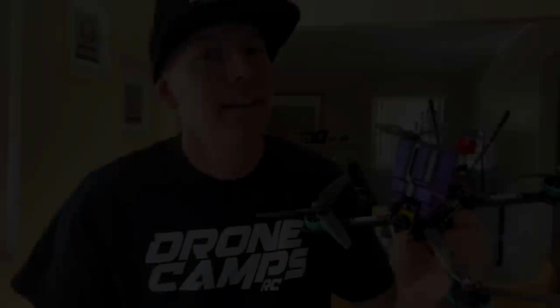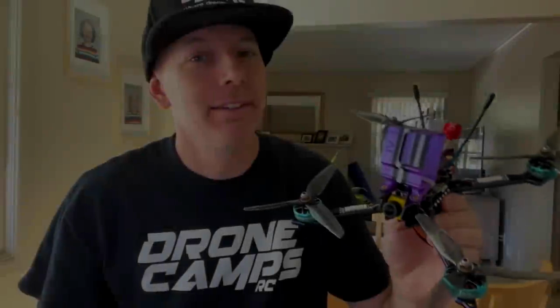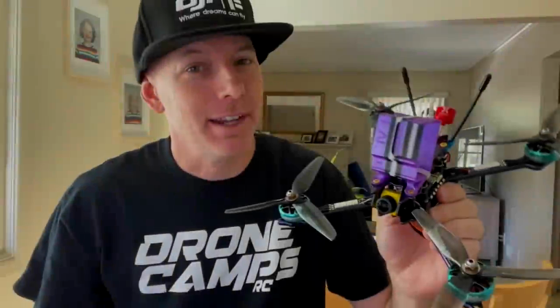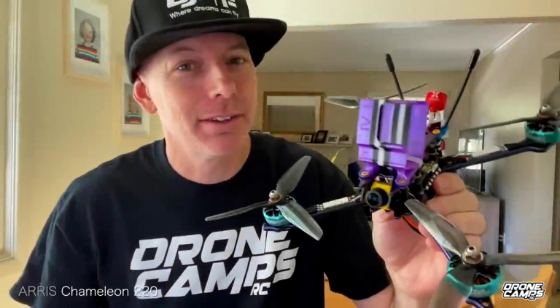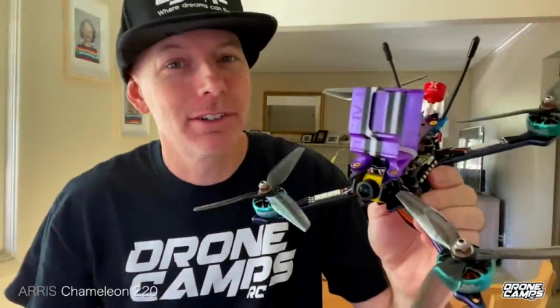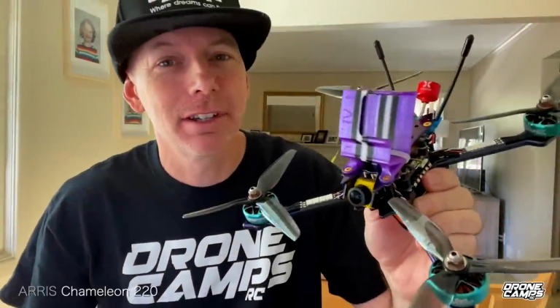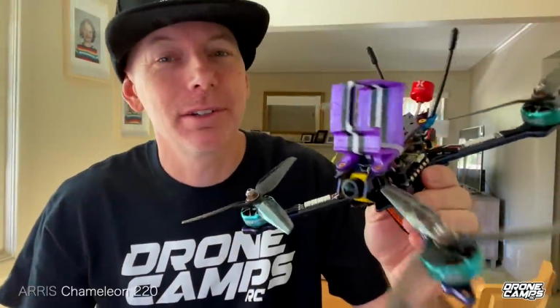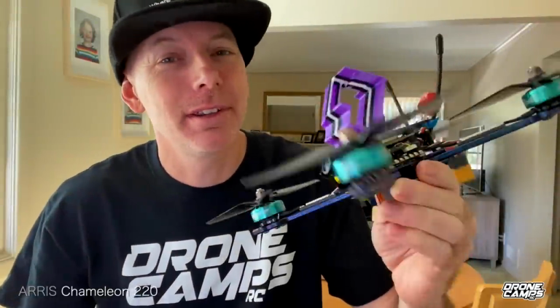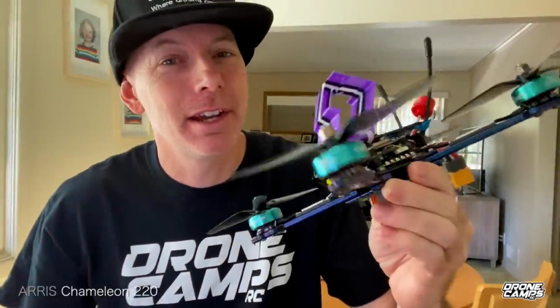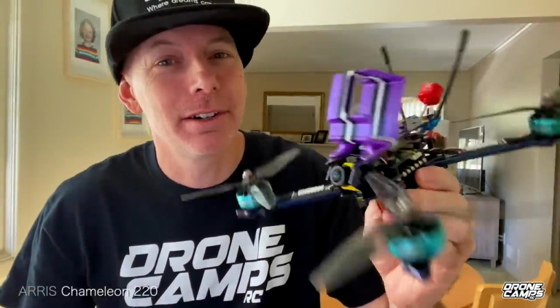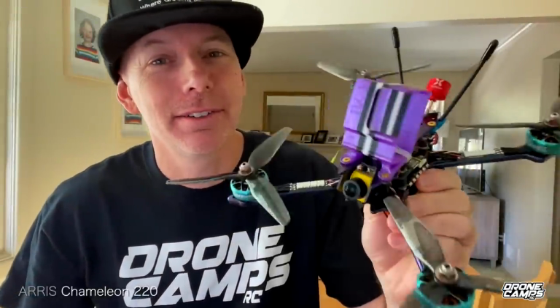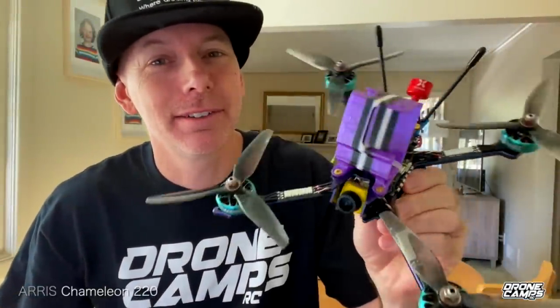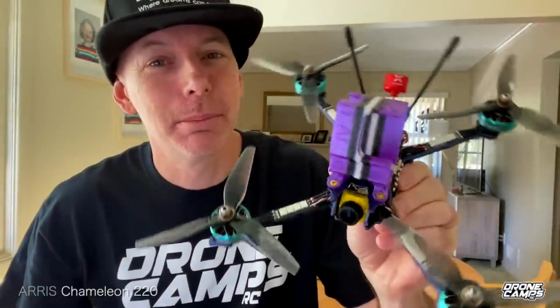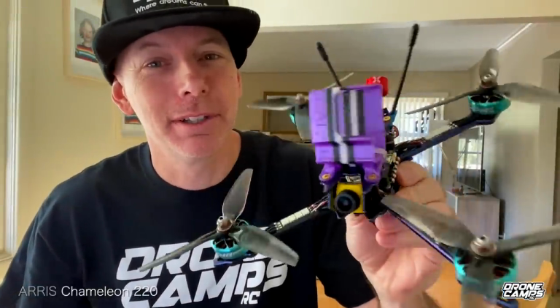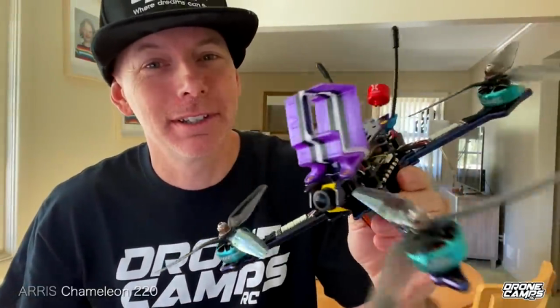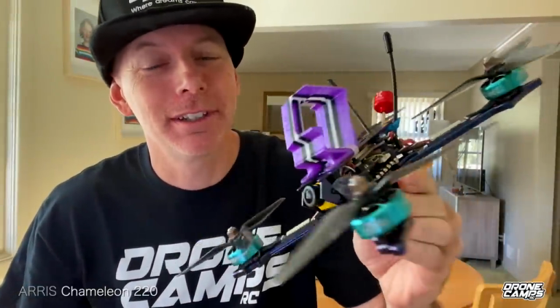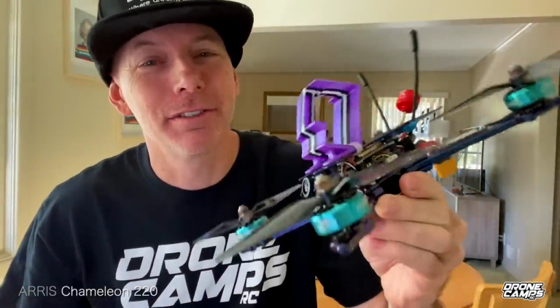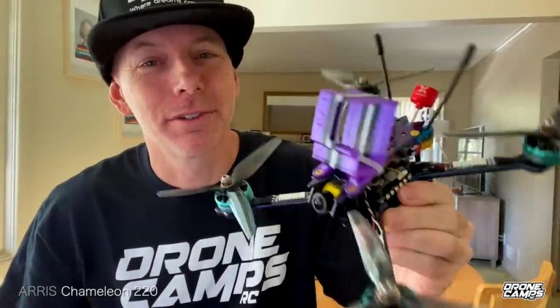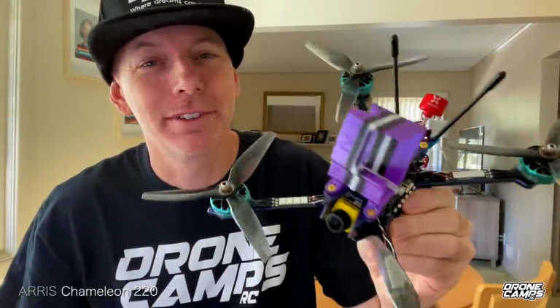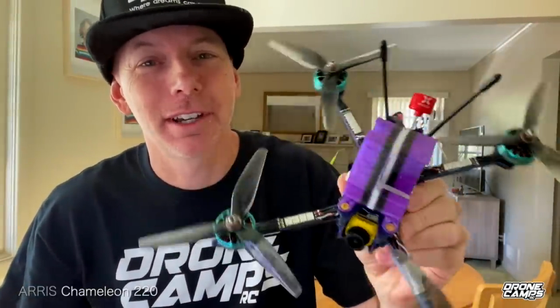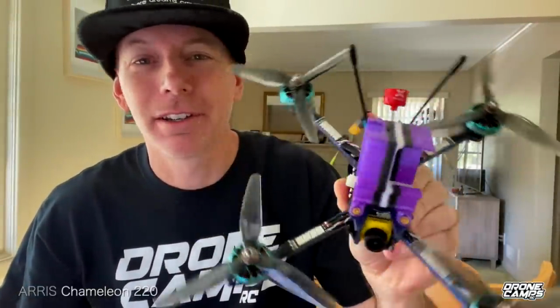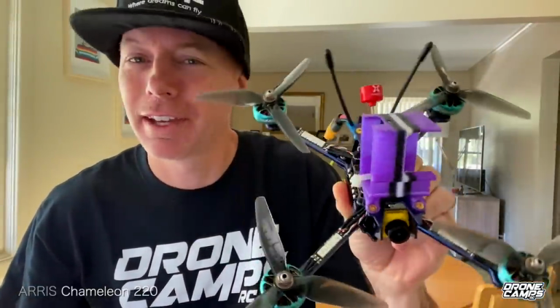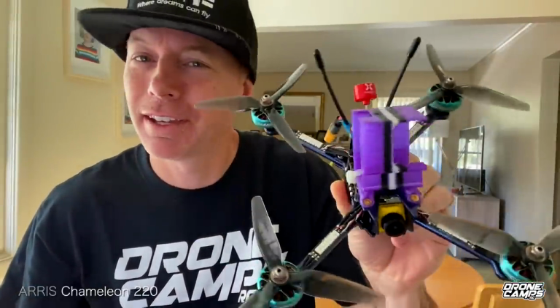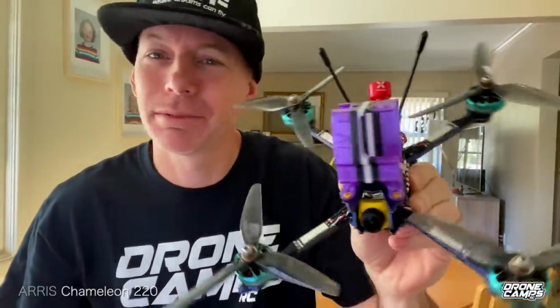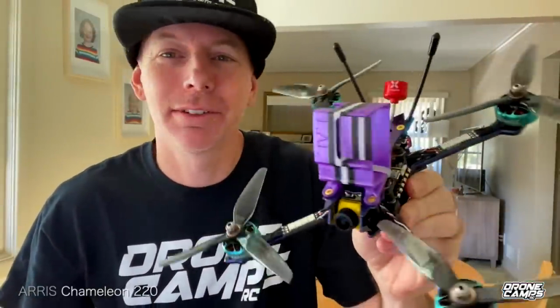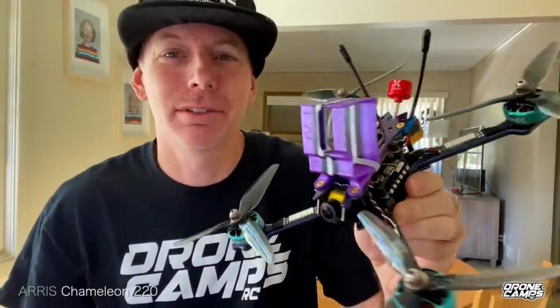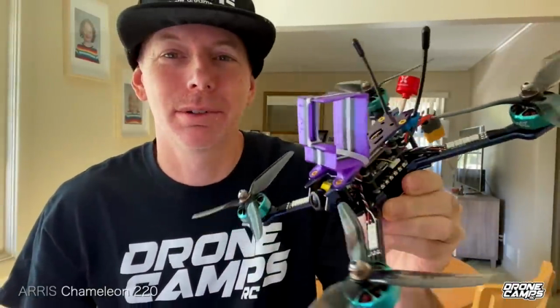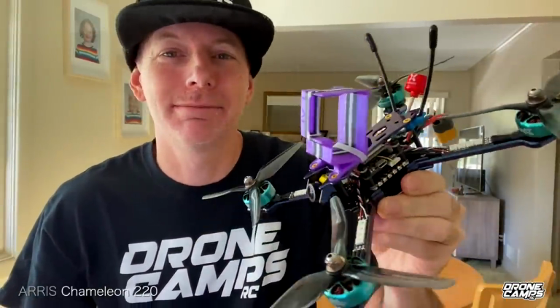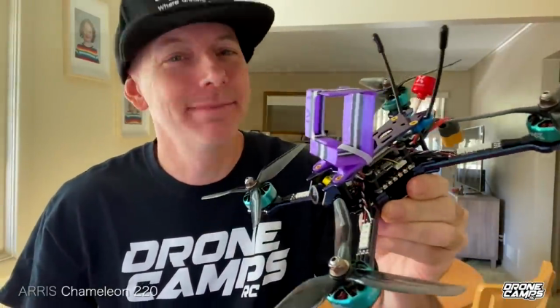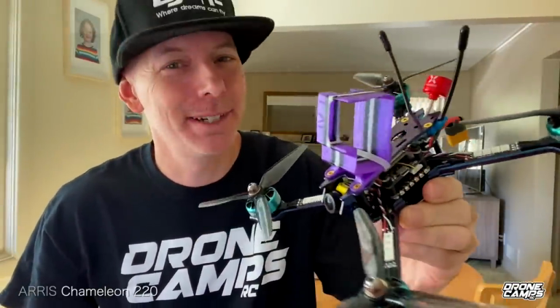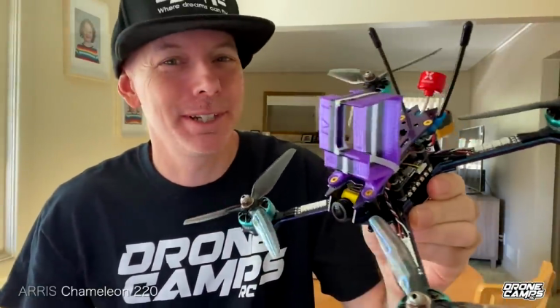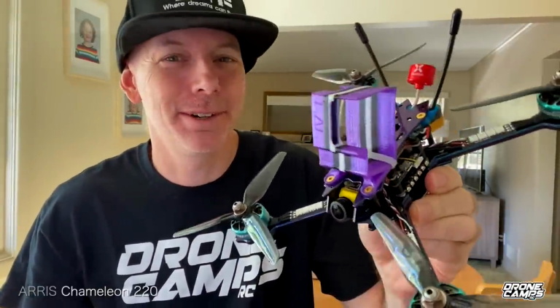Today on the channel: Eris, Chameleon, Freestyle, and Racing Drone. Here we go.